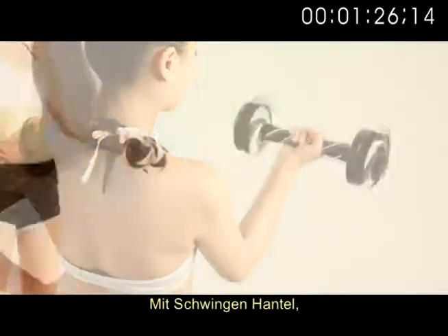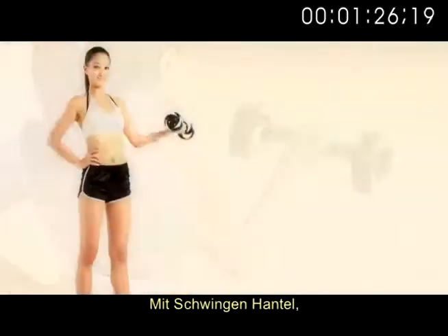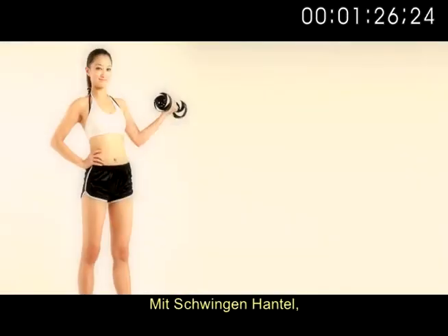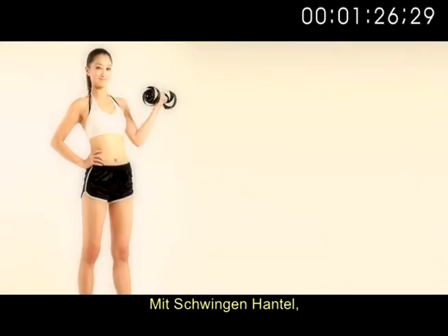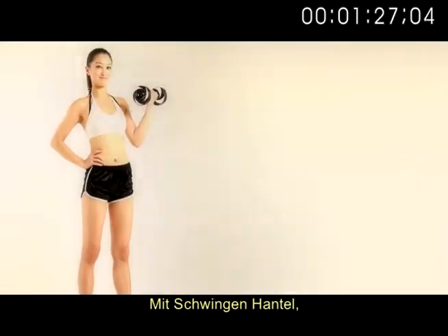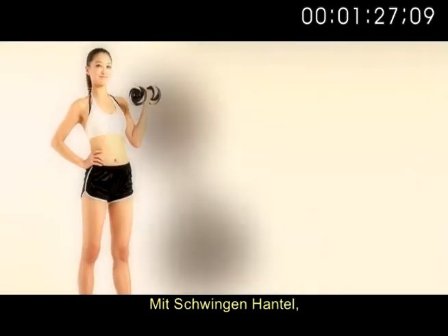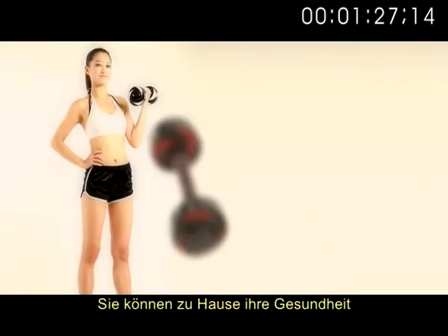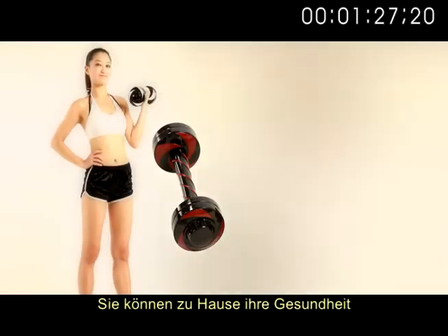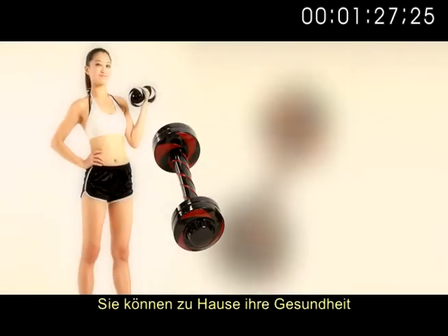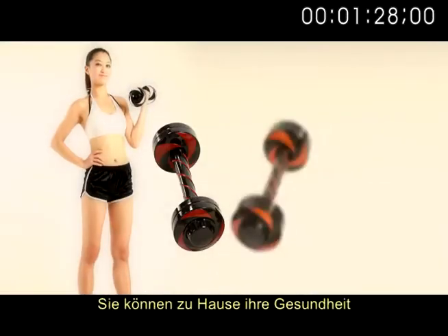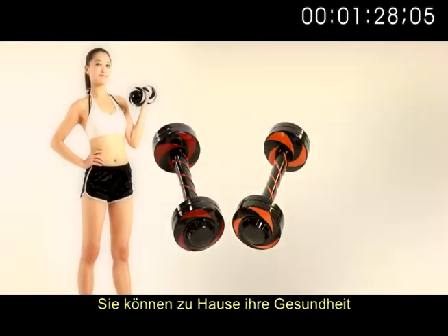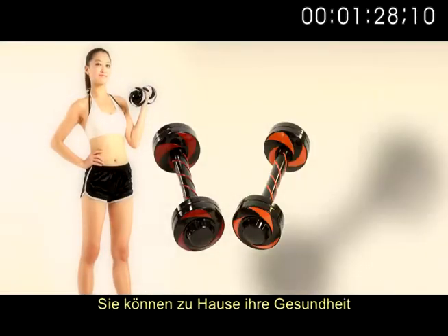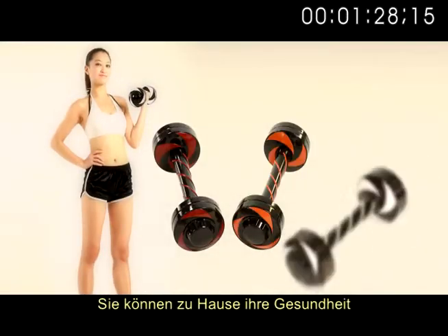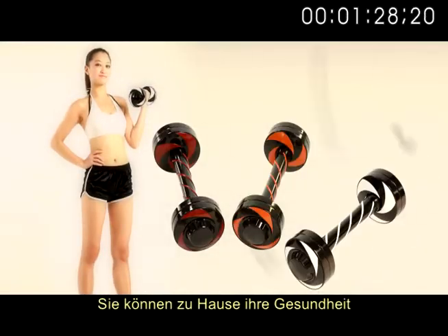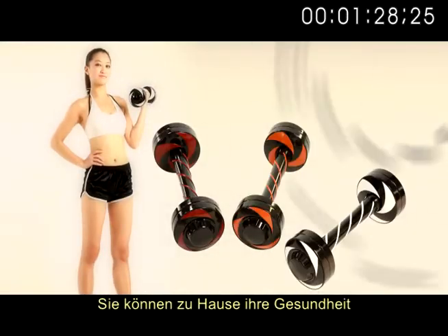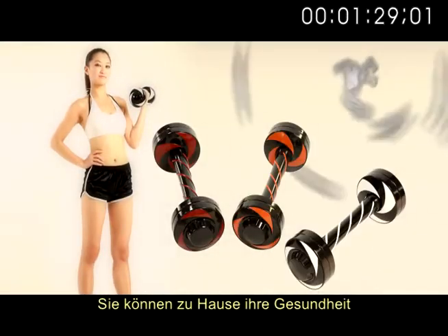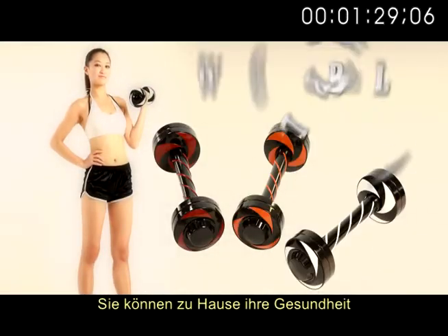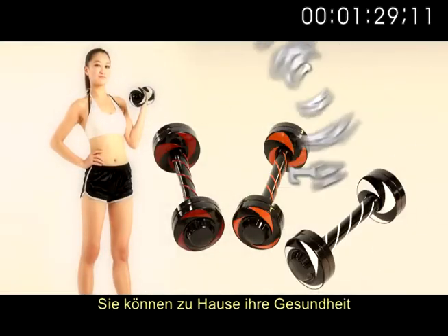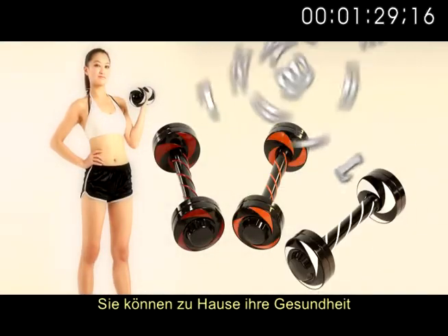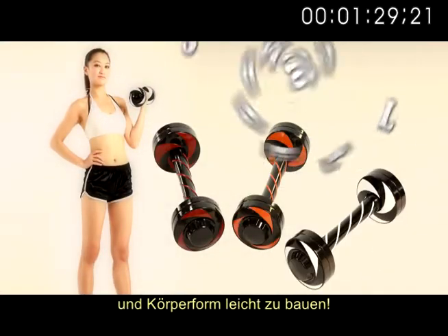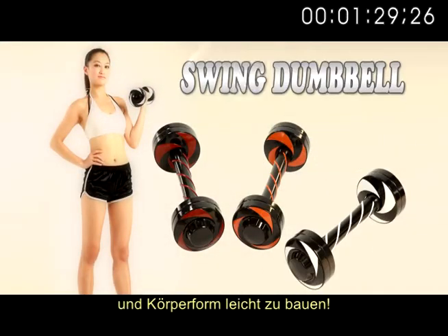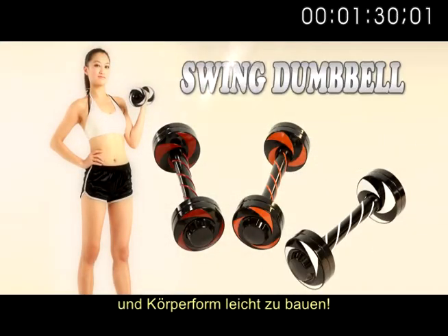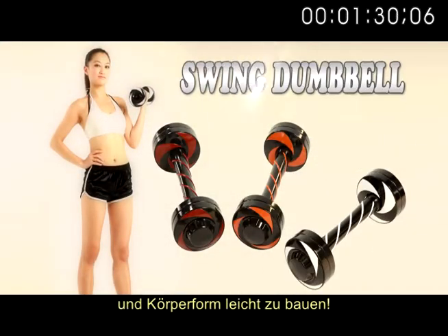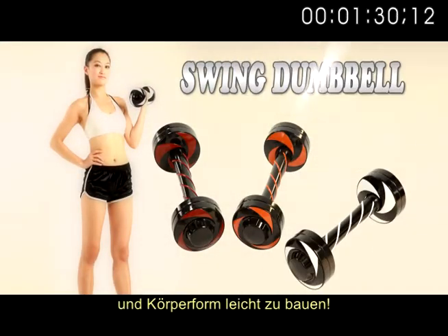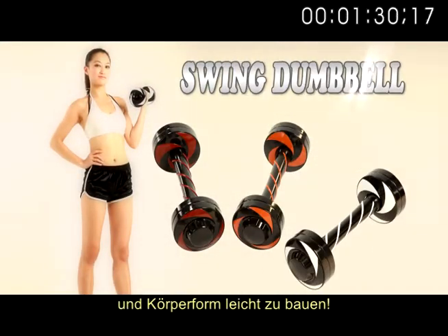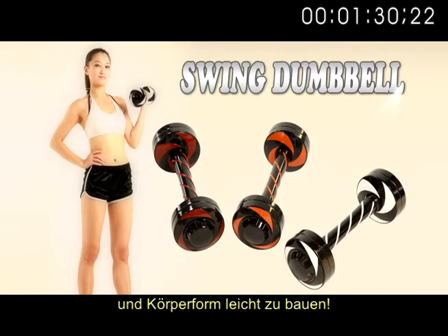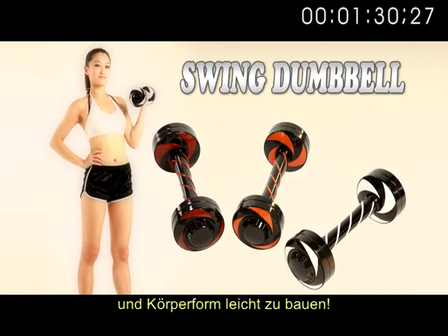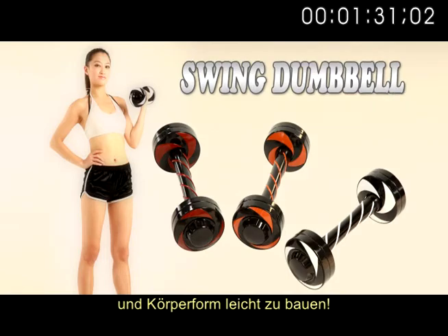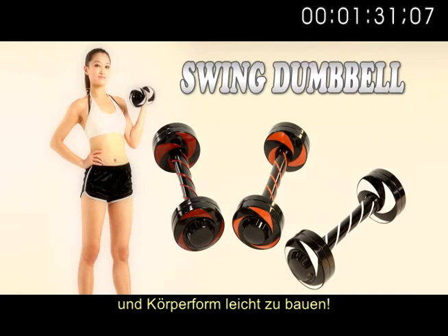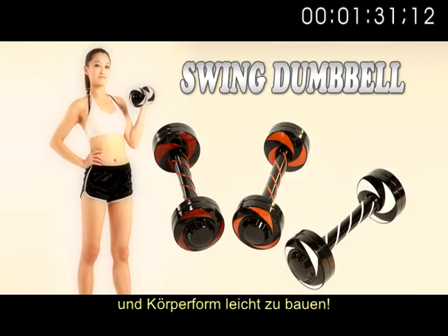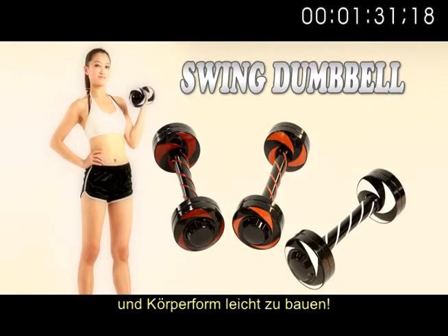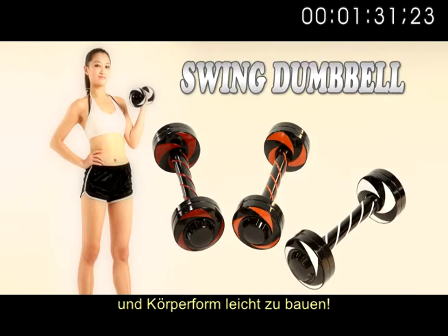Swing dumbbell lets you work out at home and shape your curves easily.